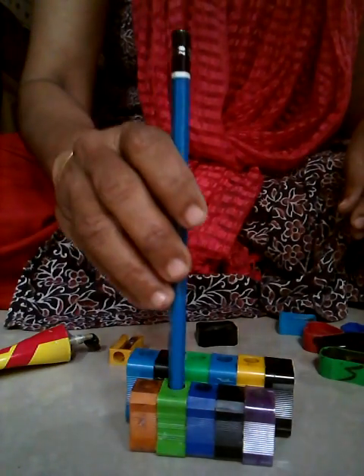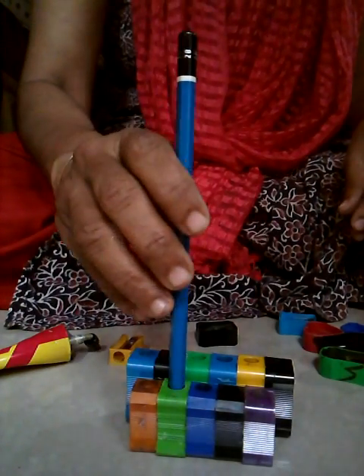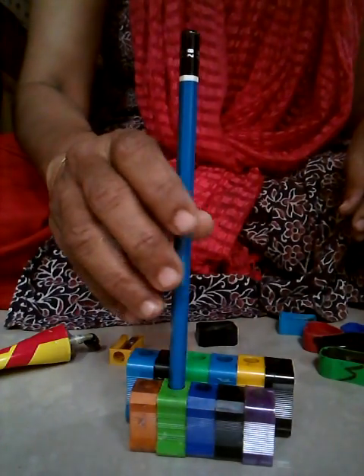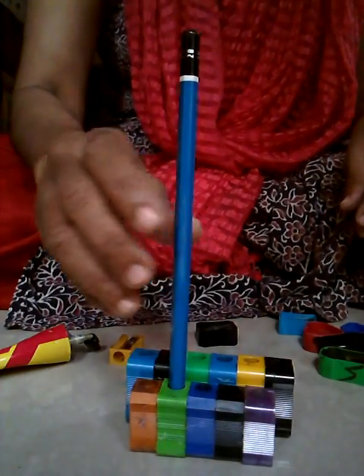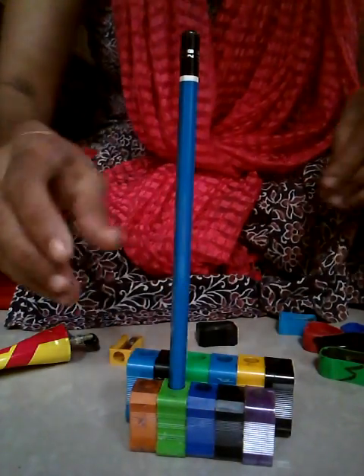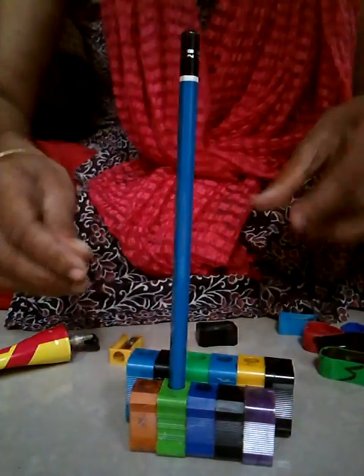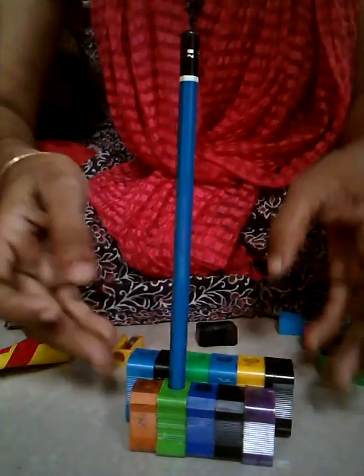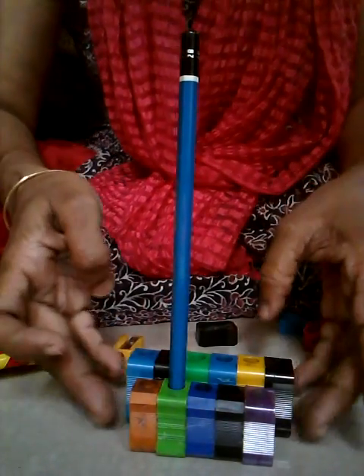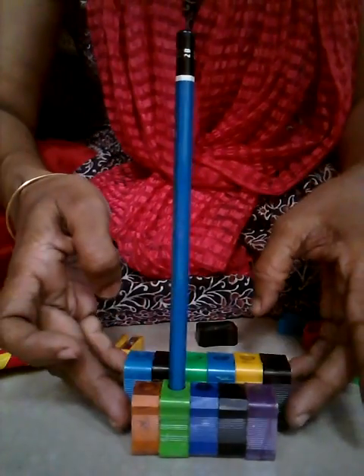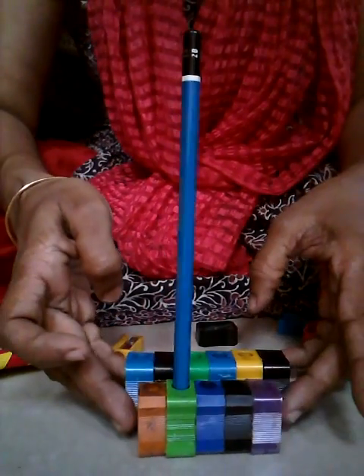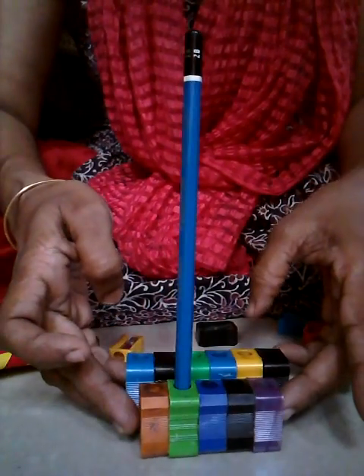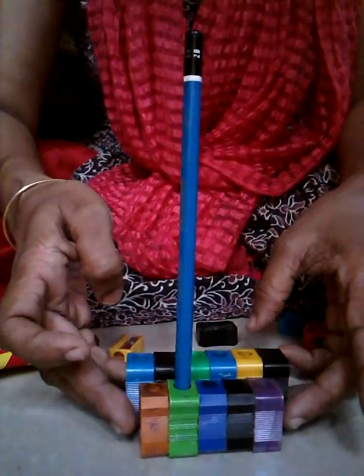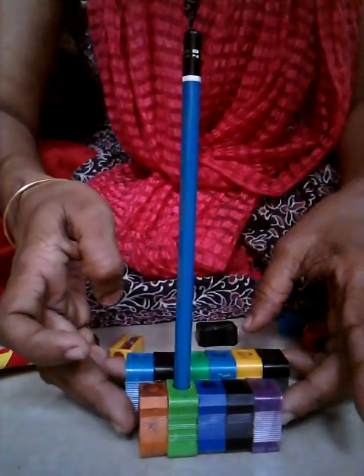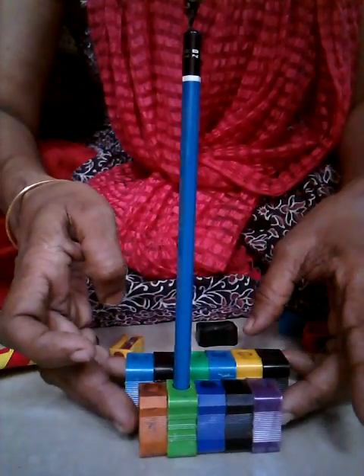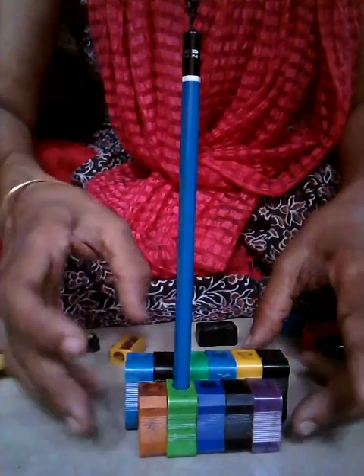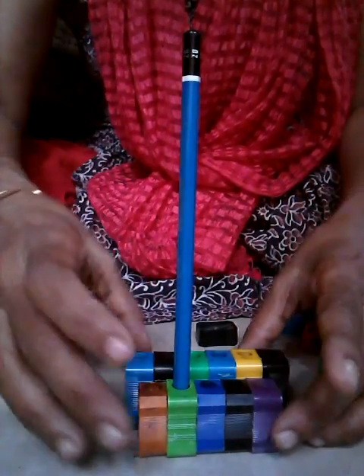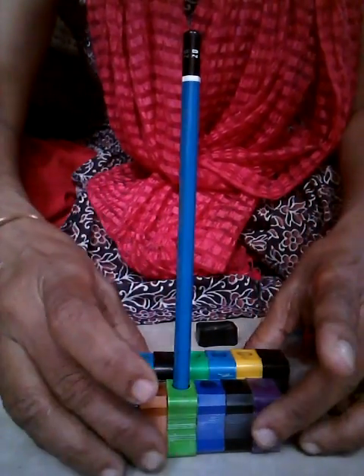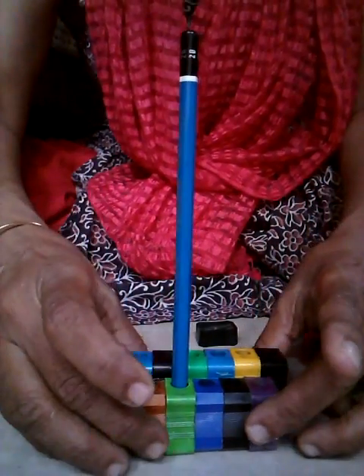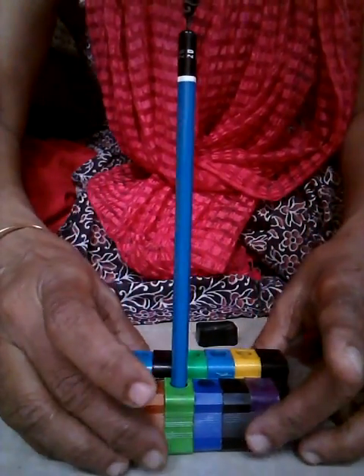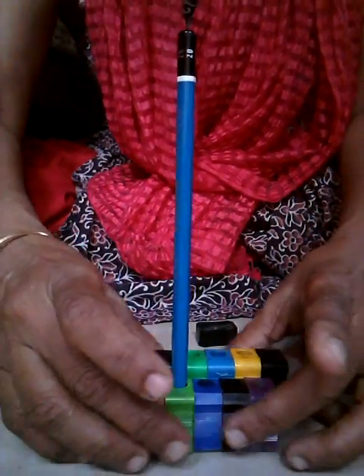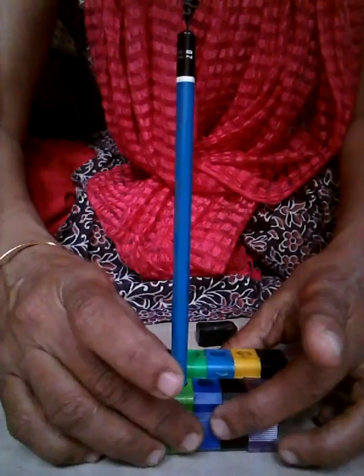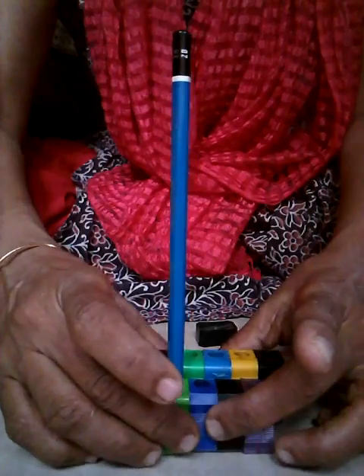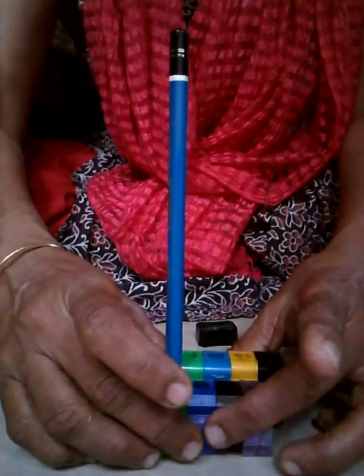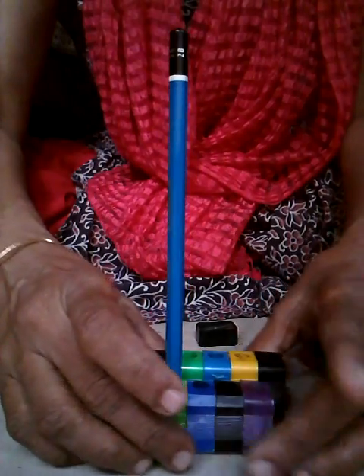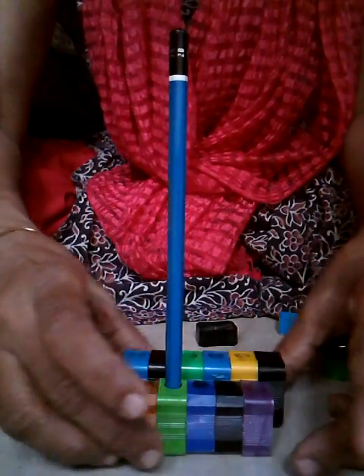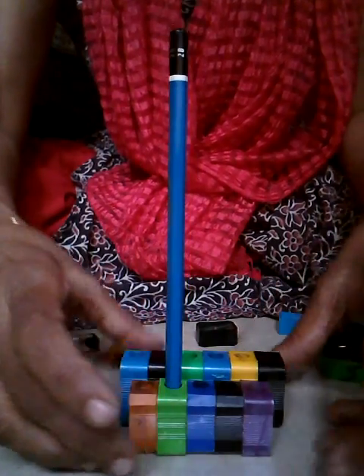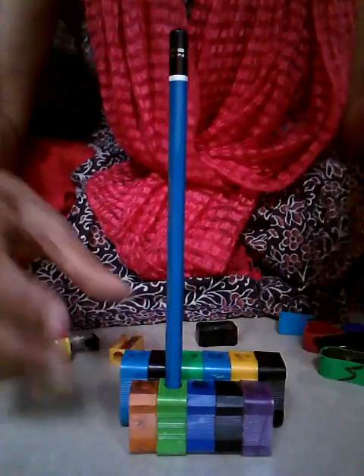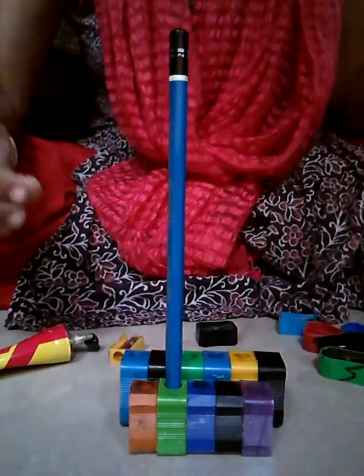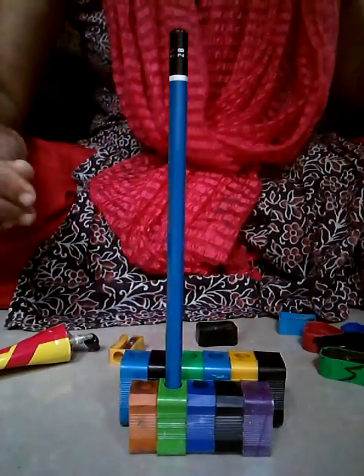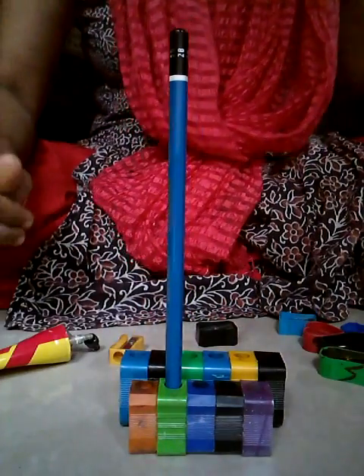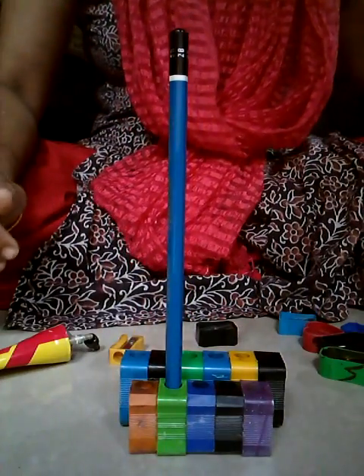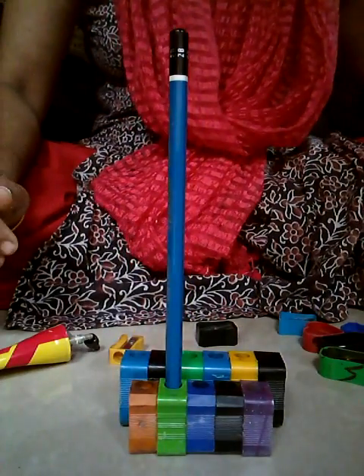Your pencil stand is ready. Let it dry and then you can put in the pencils.